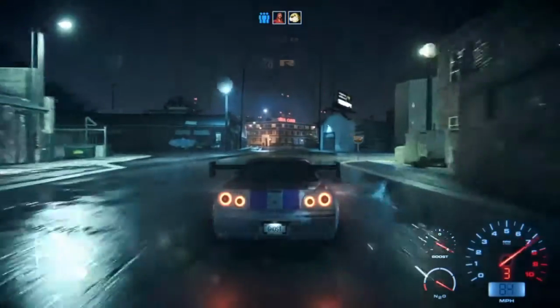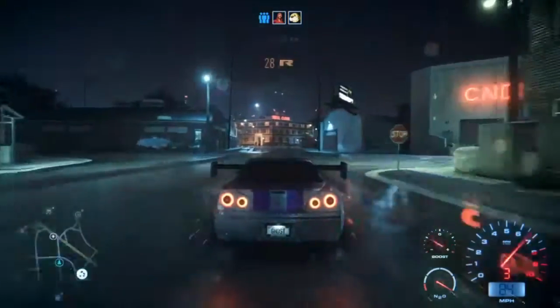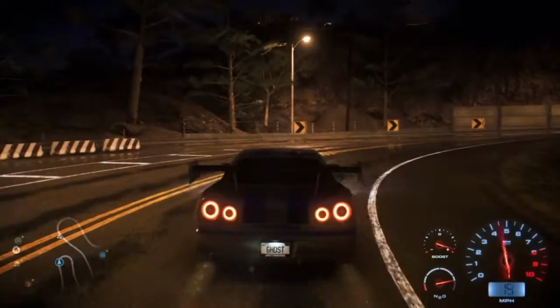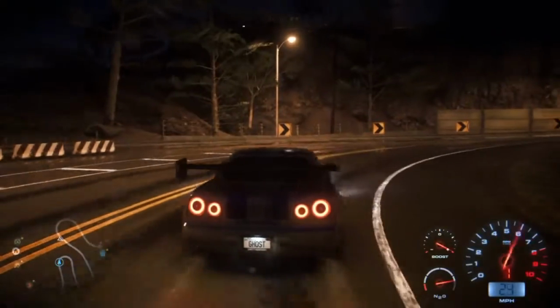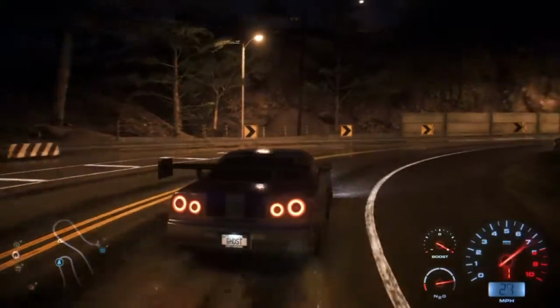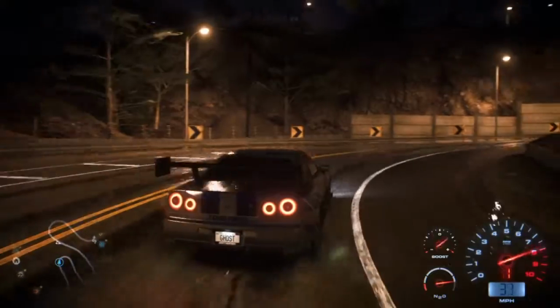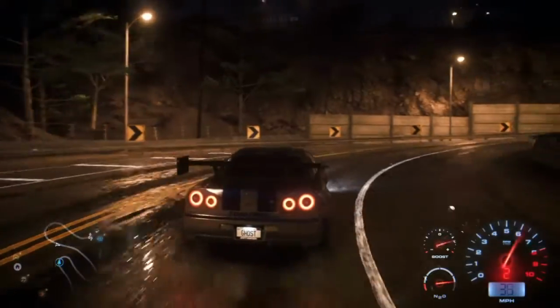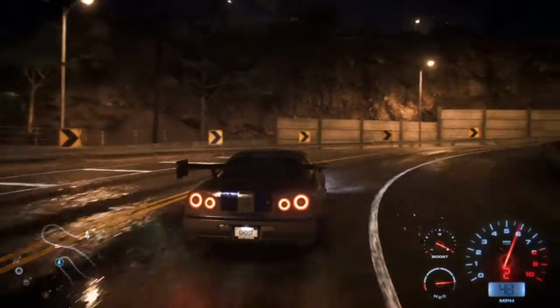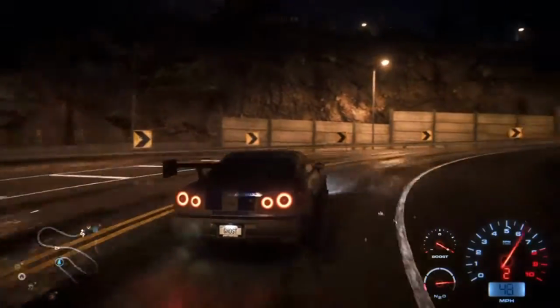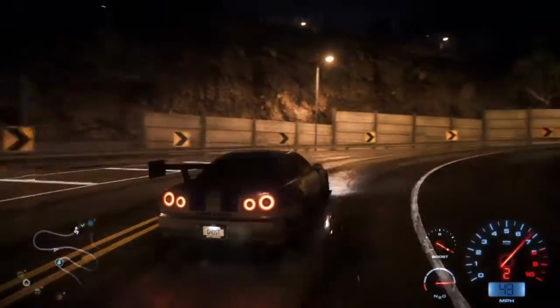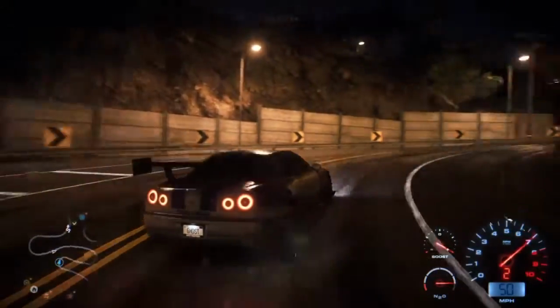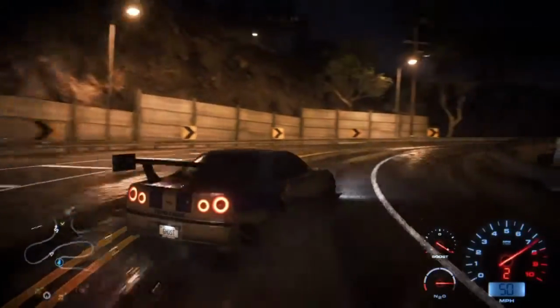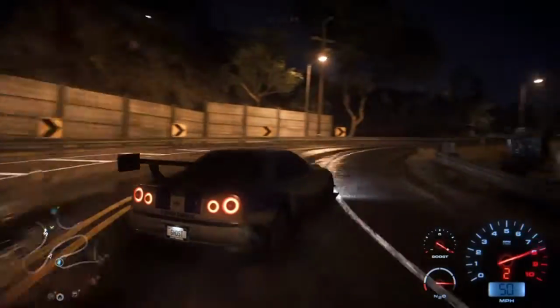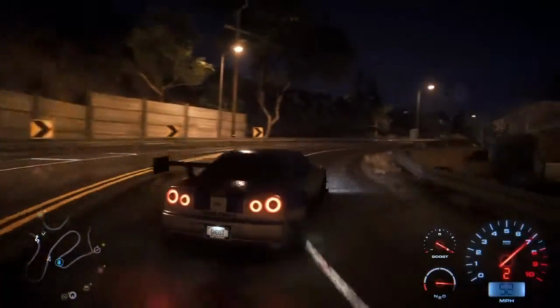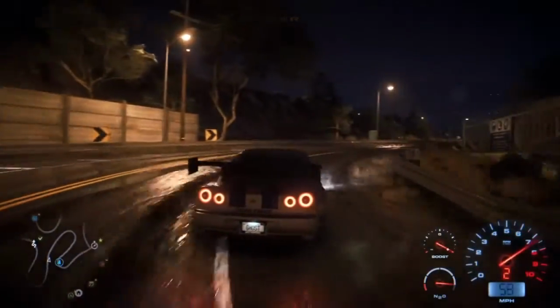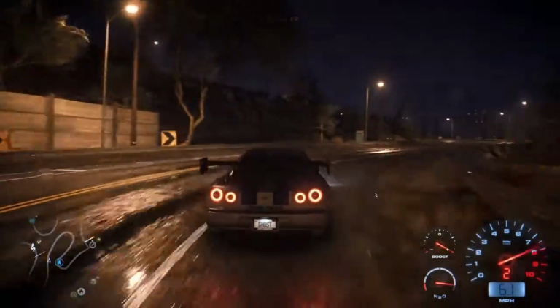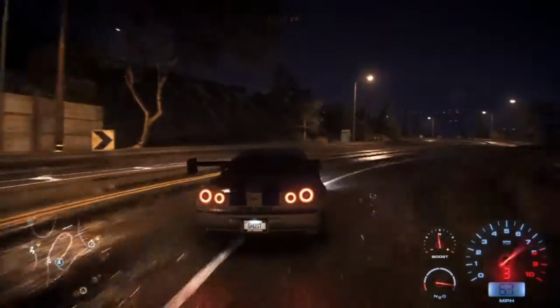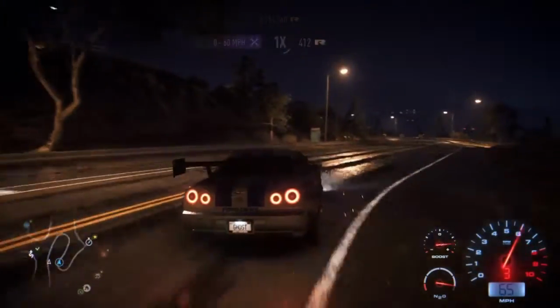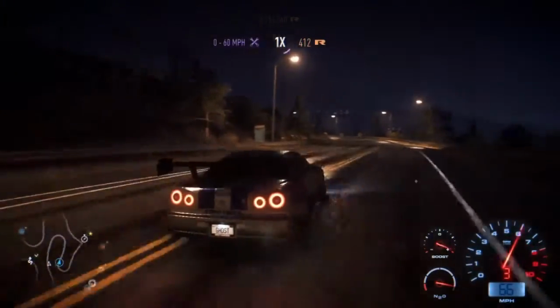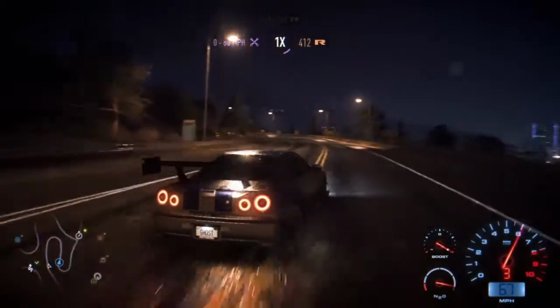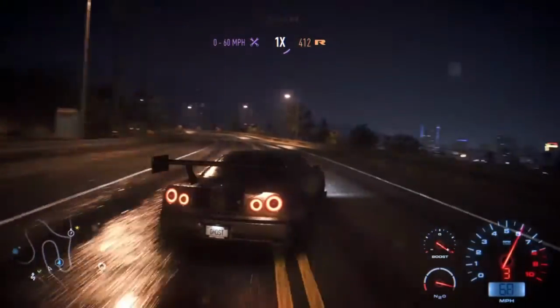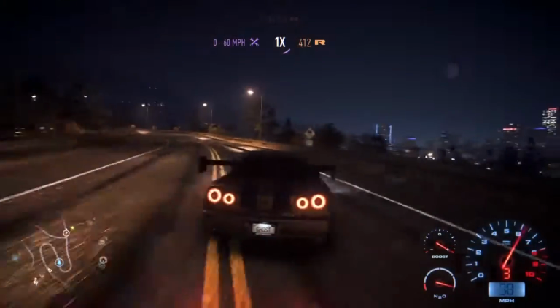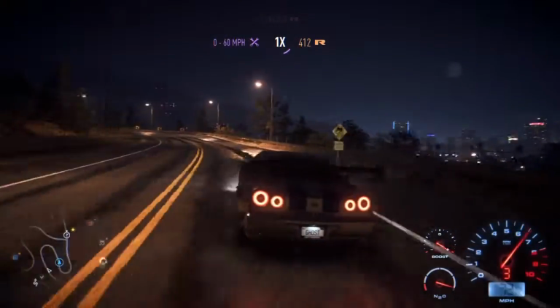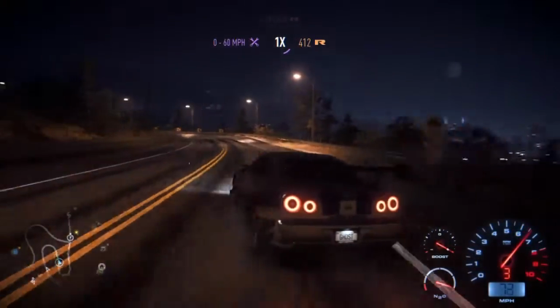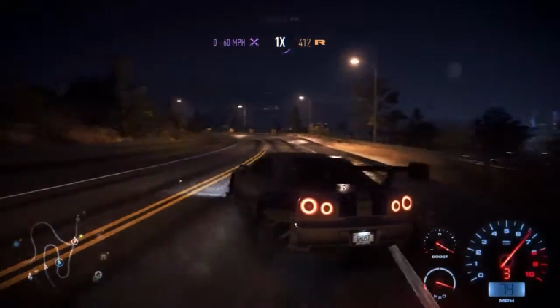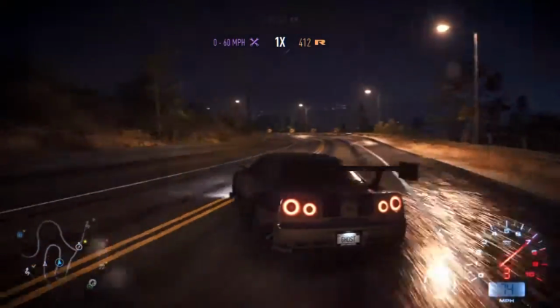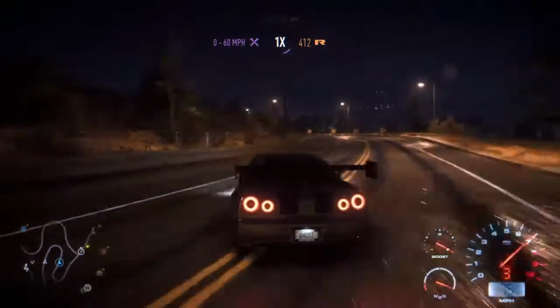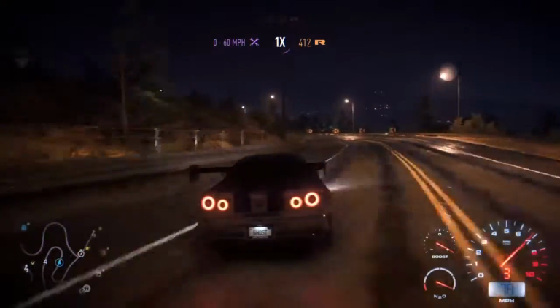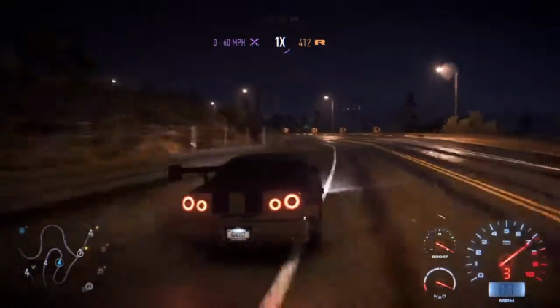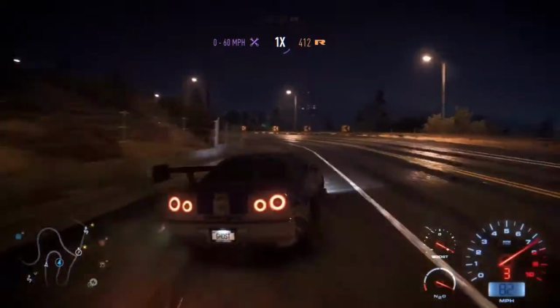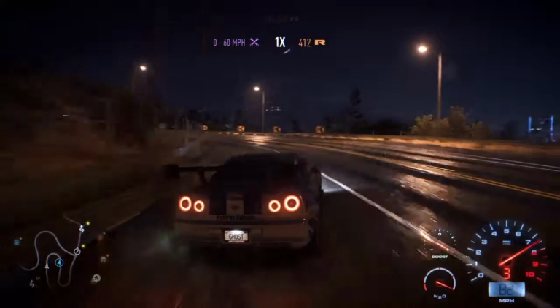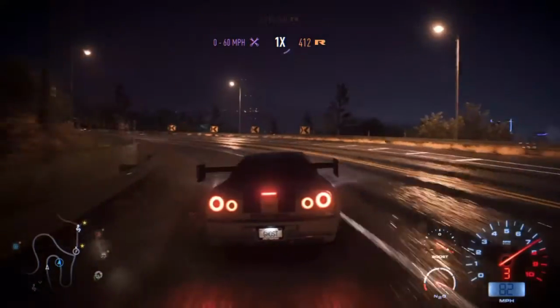Alright, here we are at the drift spot. Let's get some speed going and let's hit these turns hard and let's see what kind of drifts we can get.